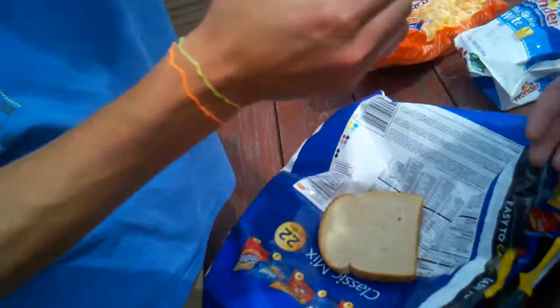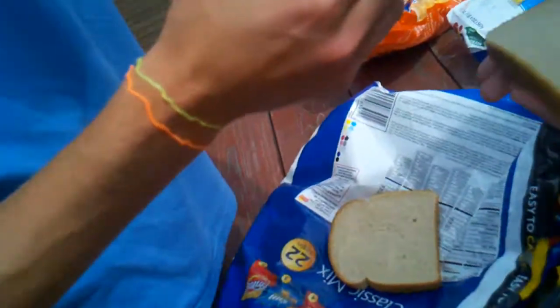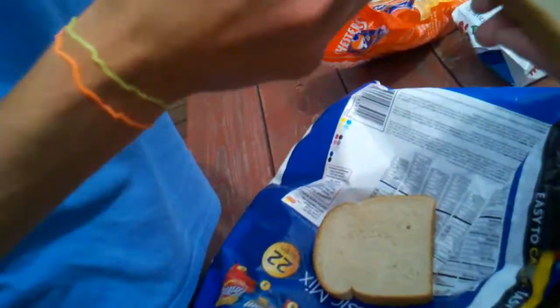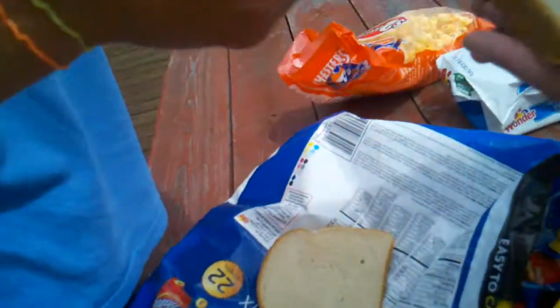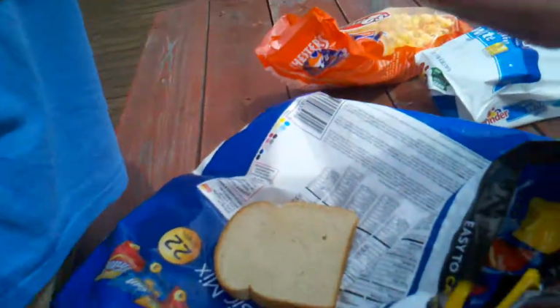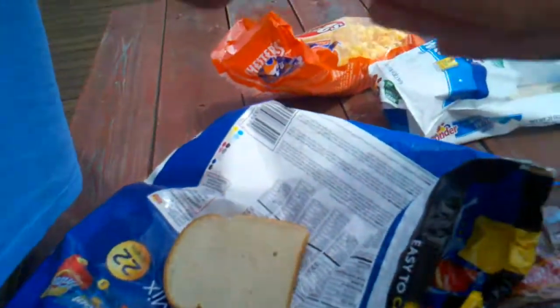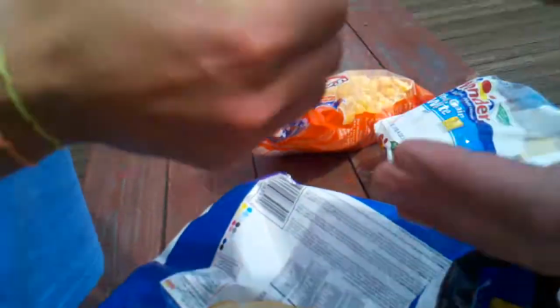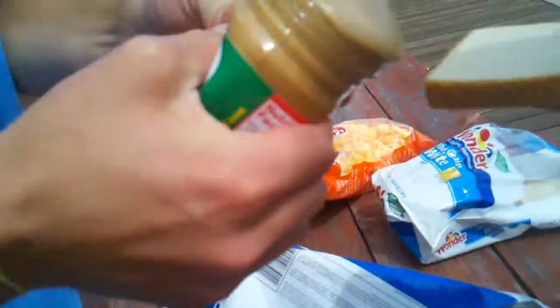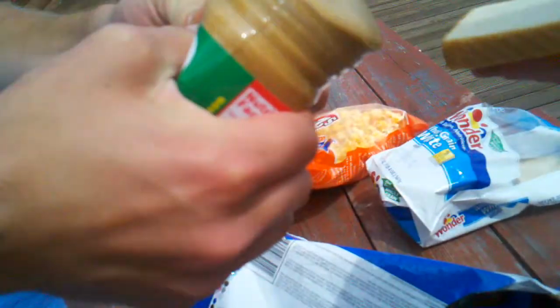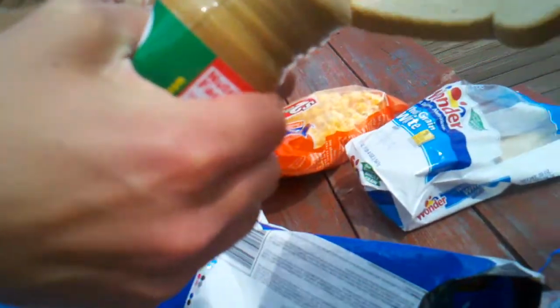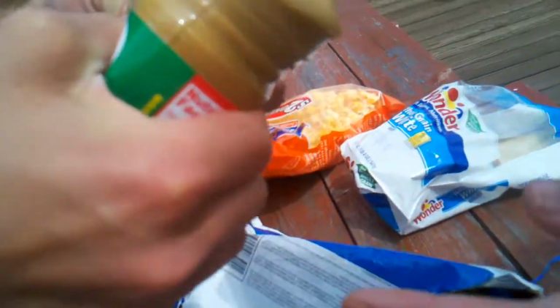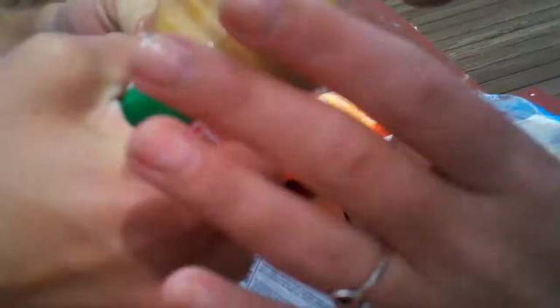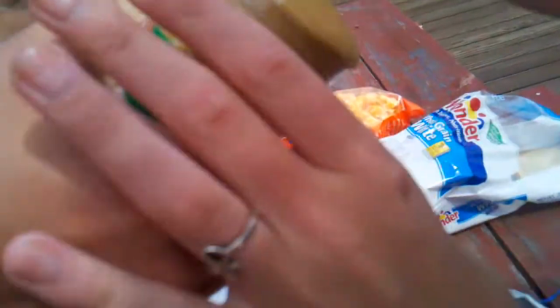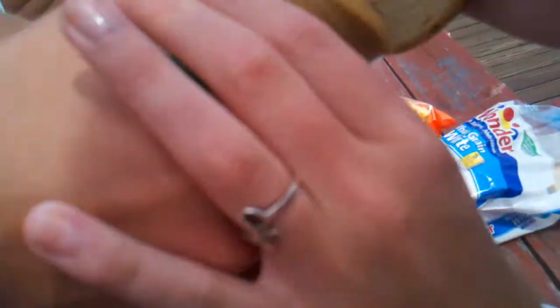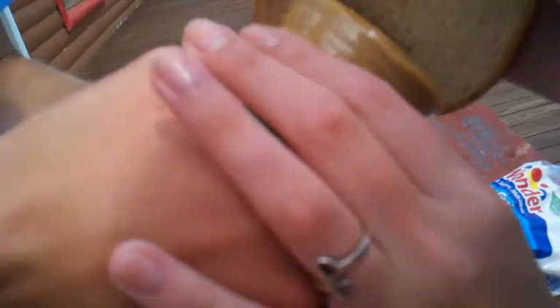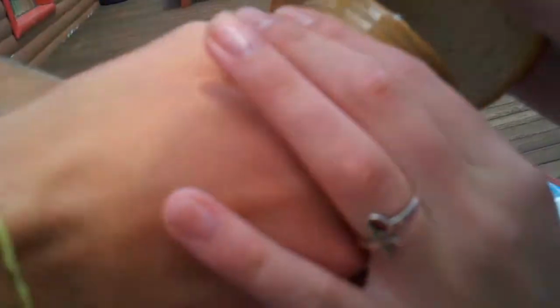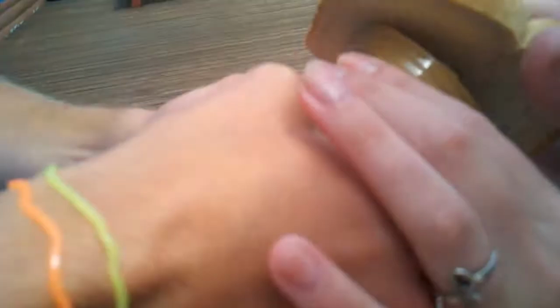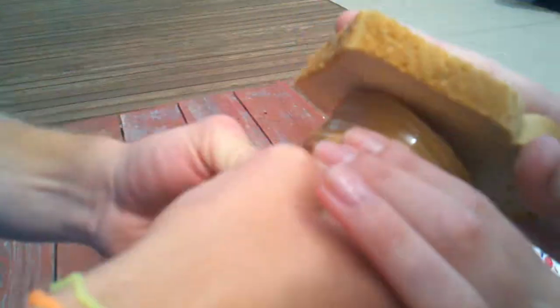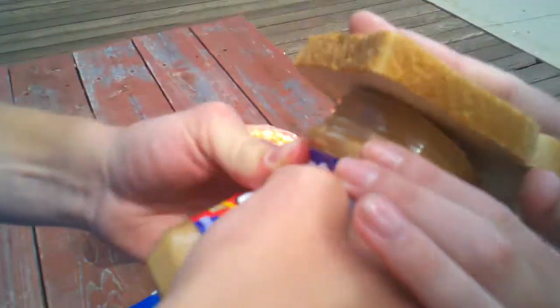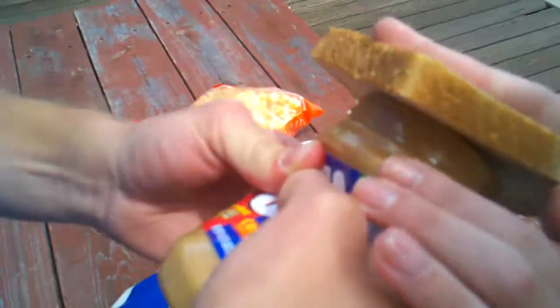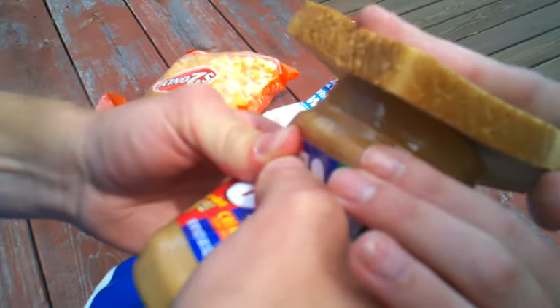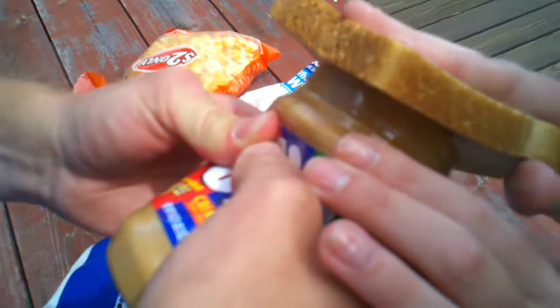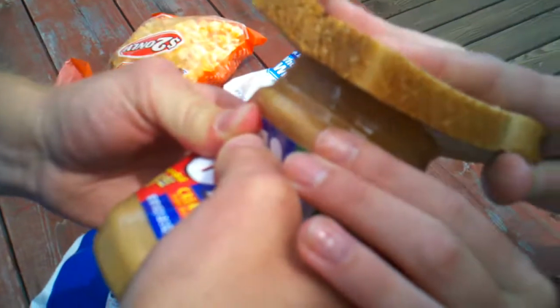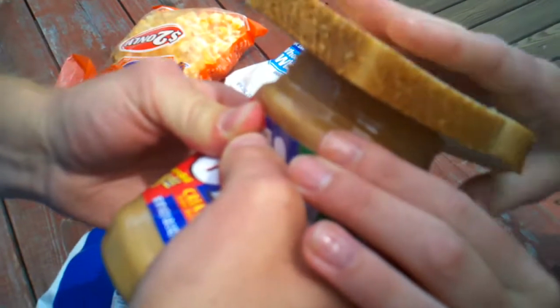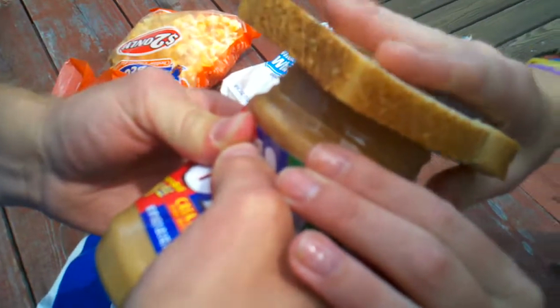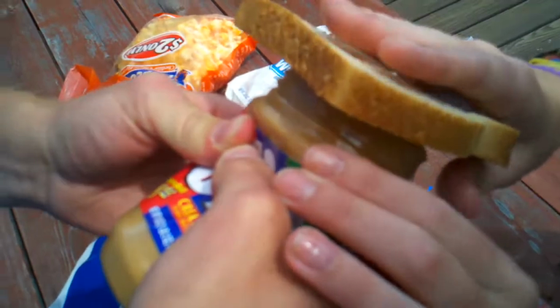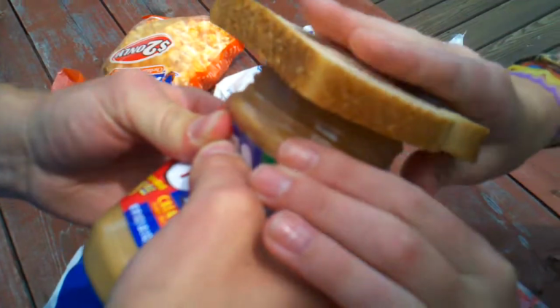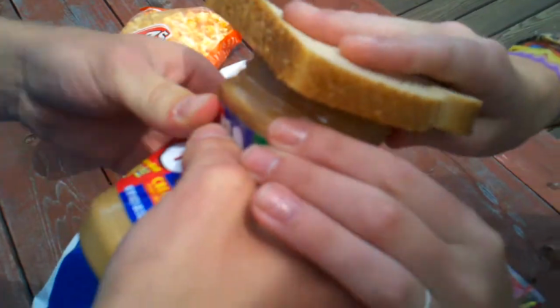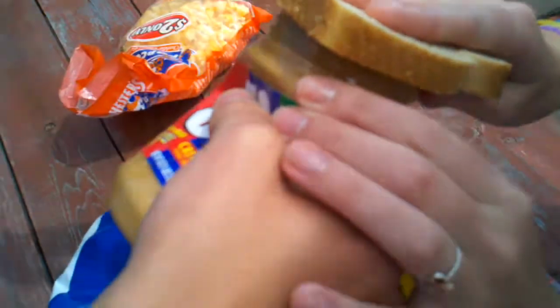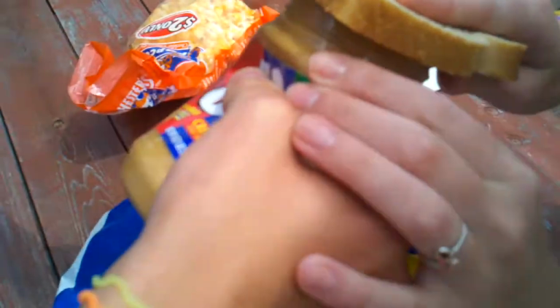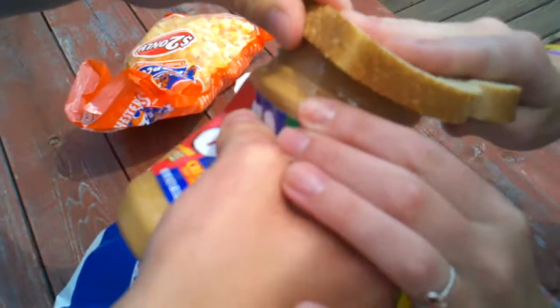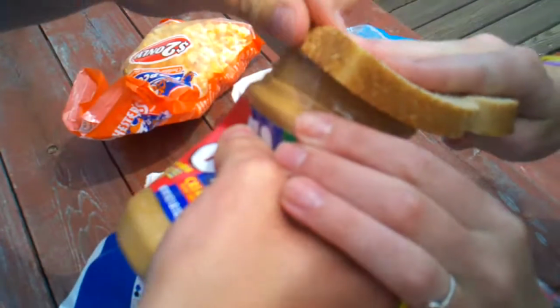So if you rub the bread across, there's gonna be crumbs that get all over. Just try it. Okay, it's not working. I can tell already.